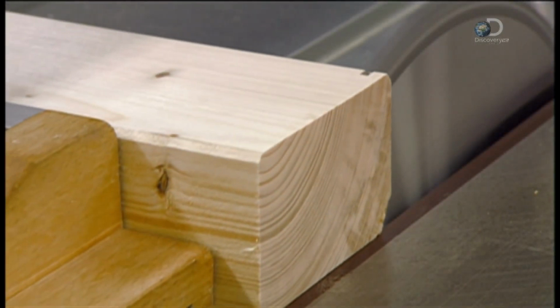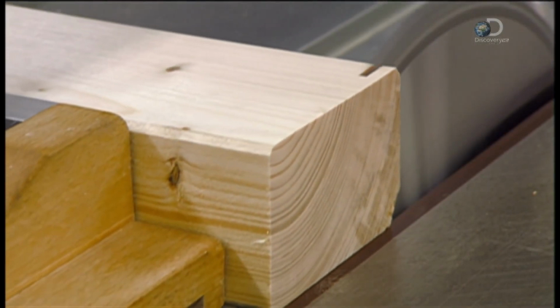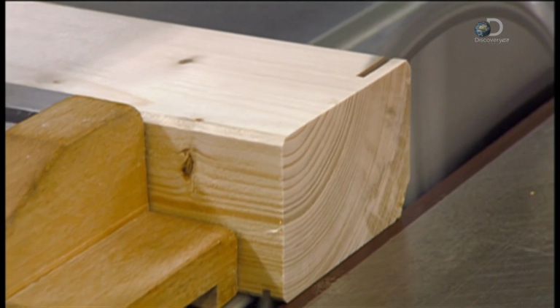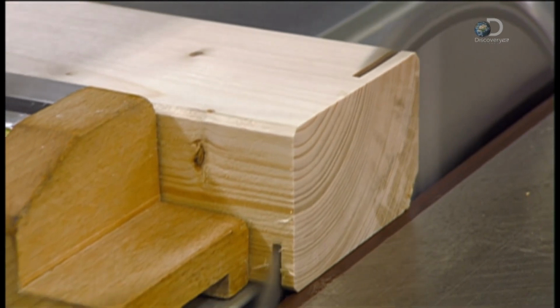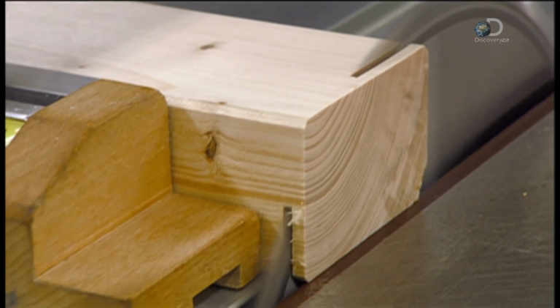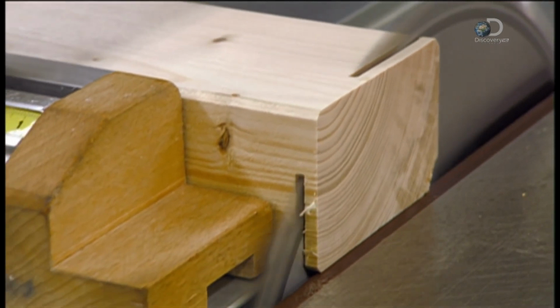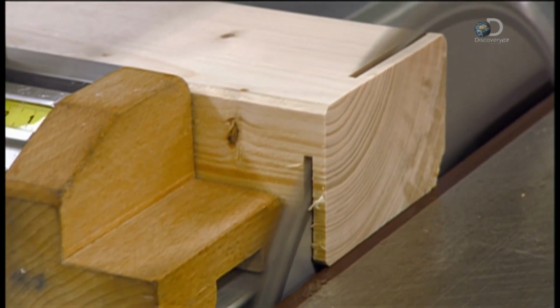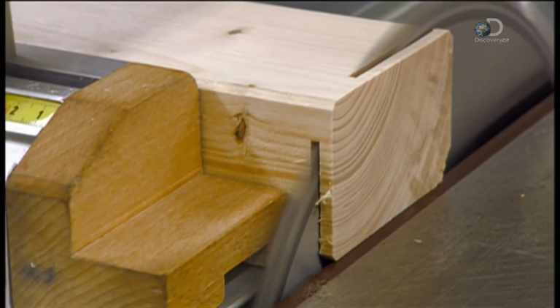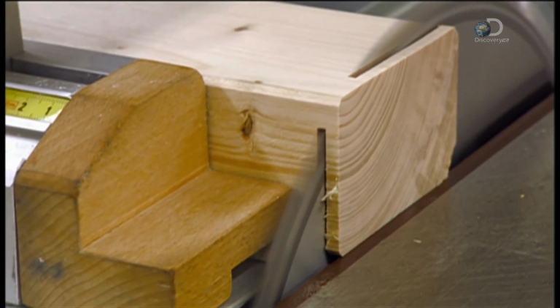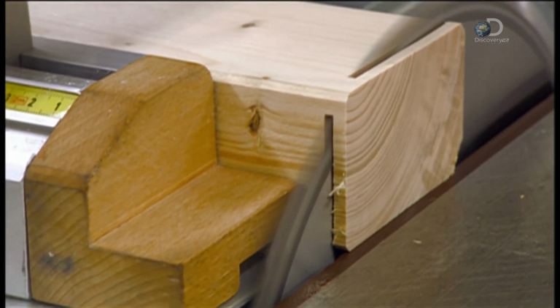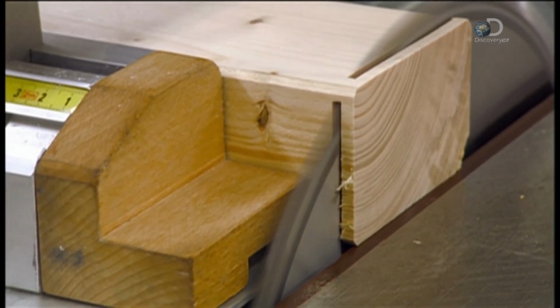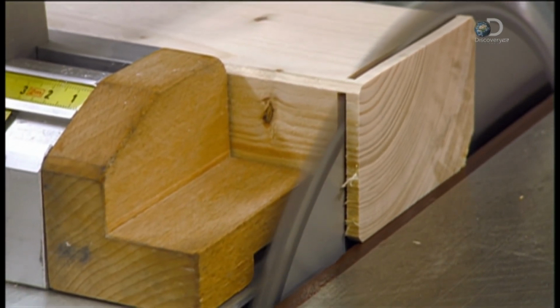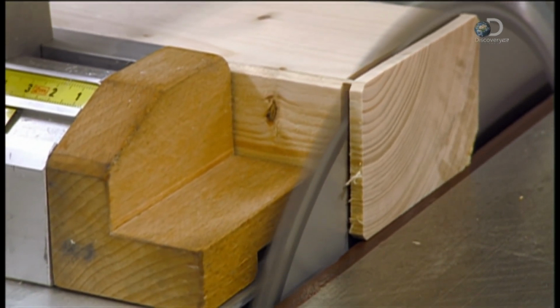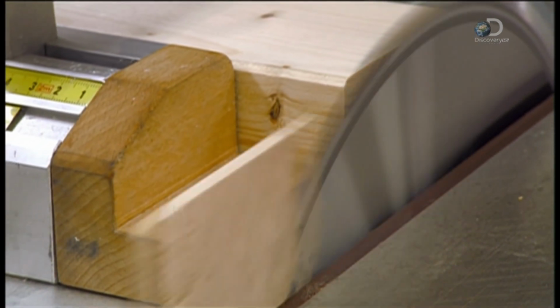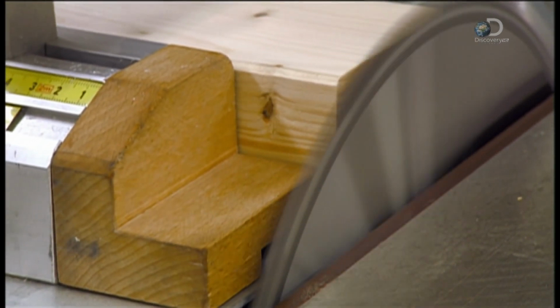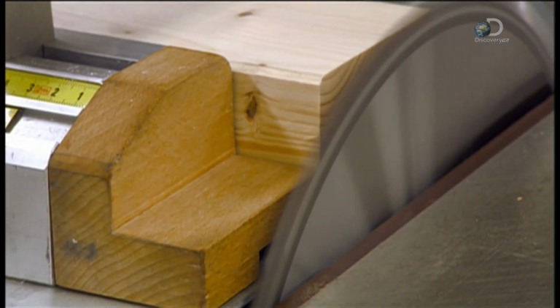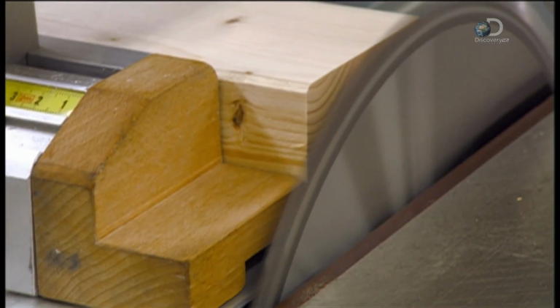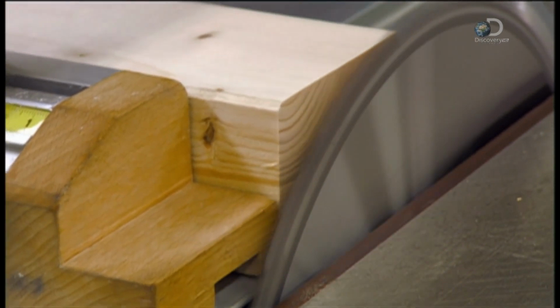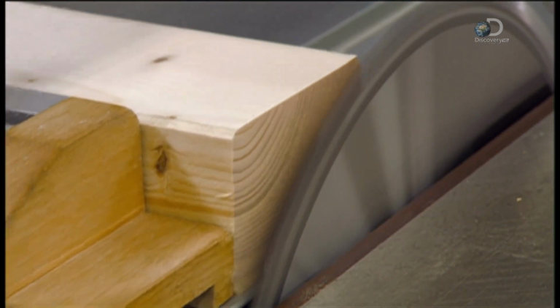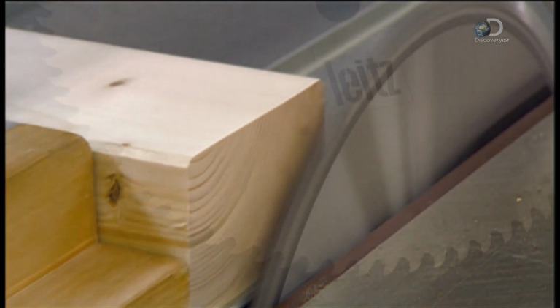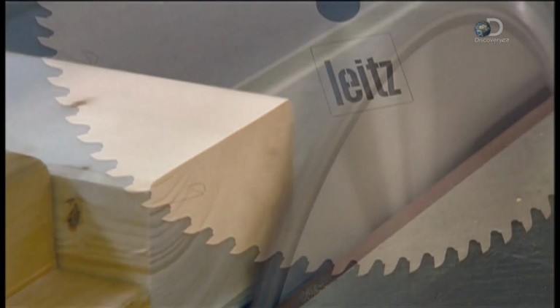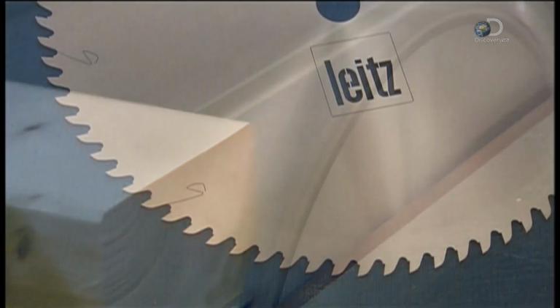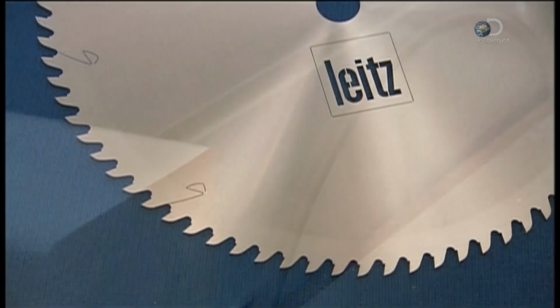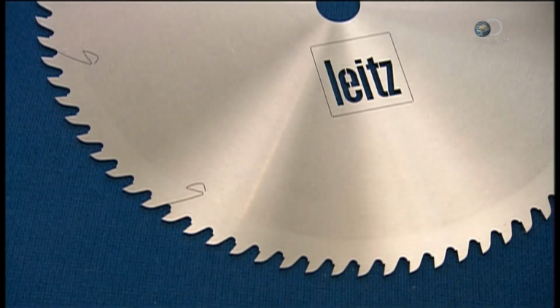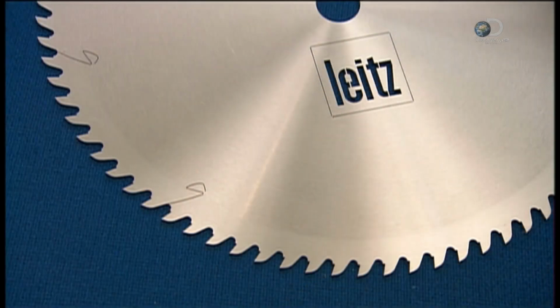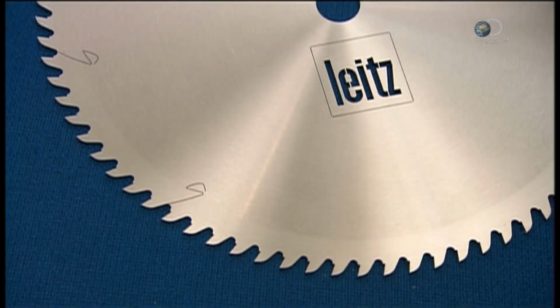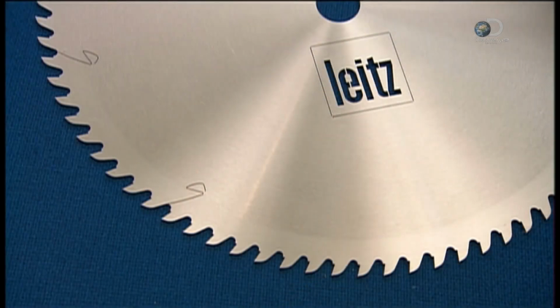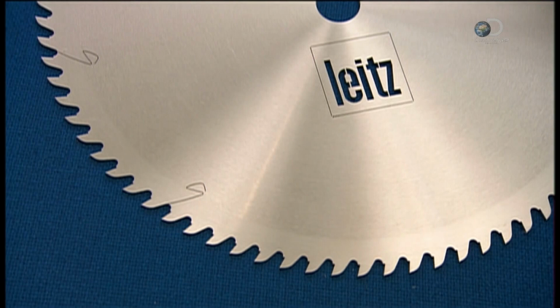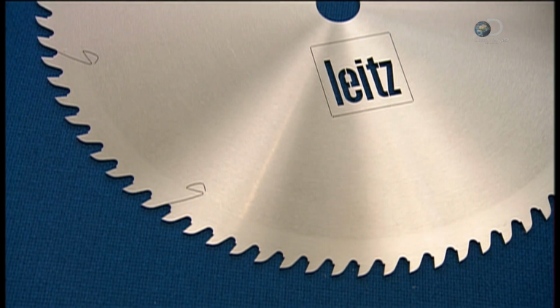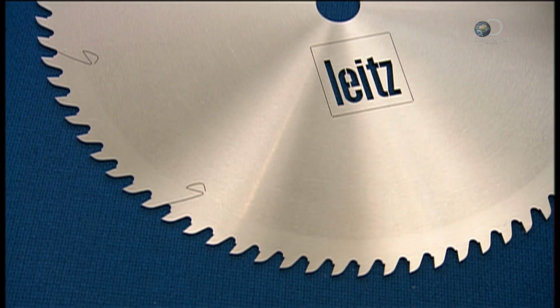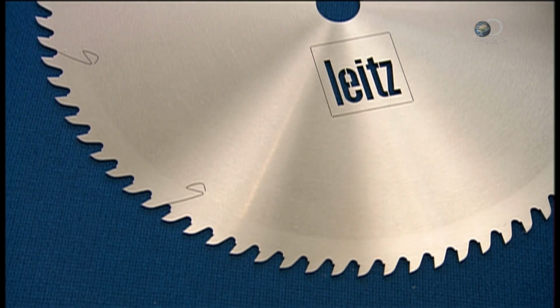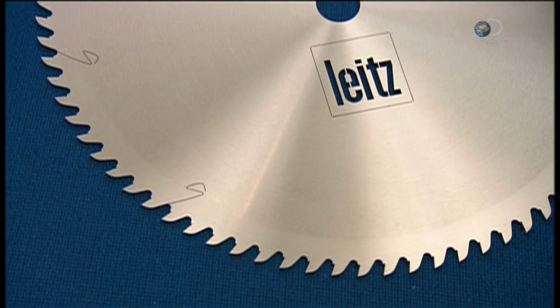With a circular saw, you can give odd jobs a whirl, and when the sawdust settles, you may have discovered your inner handyman.